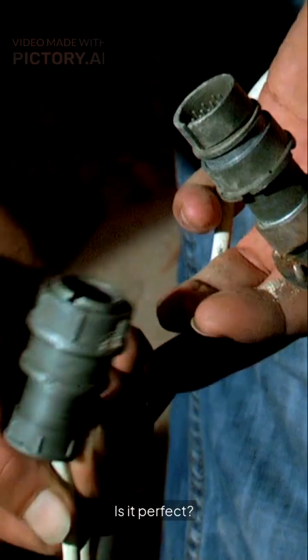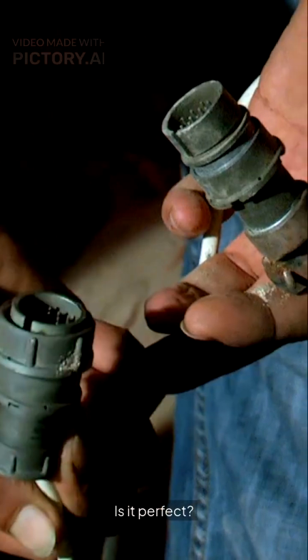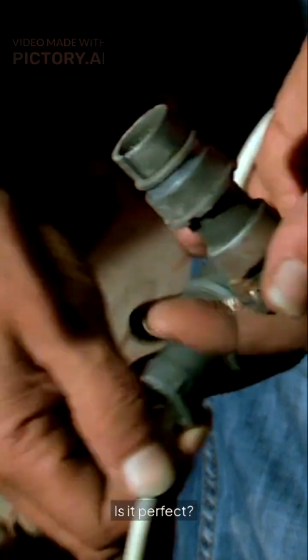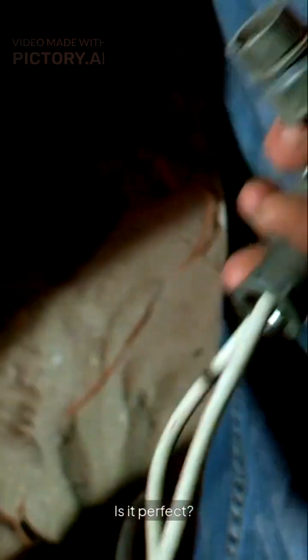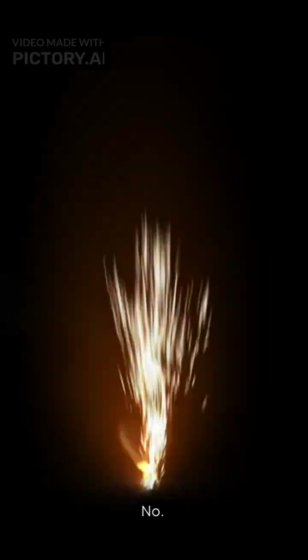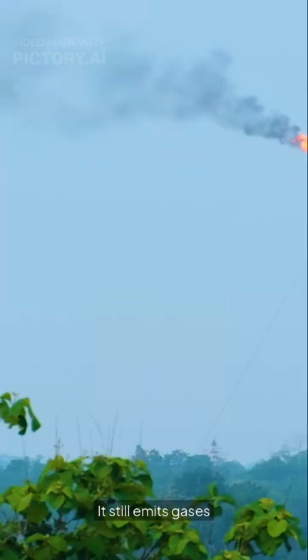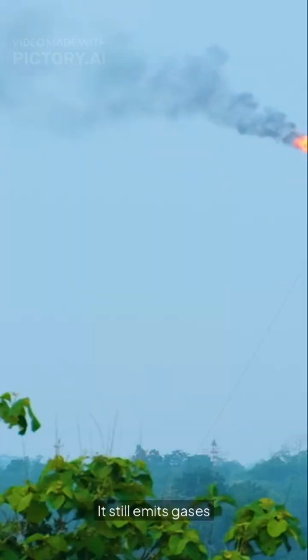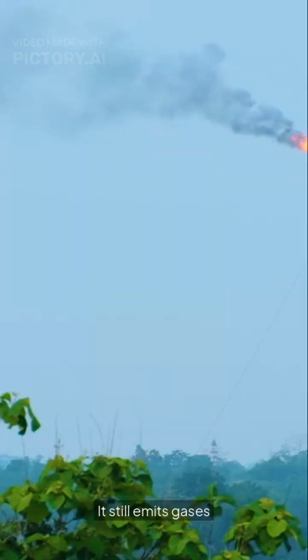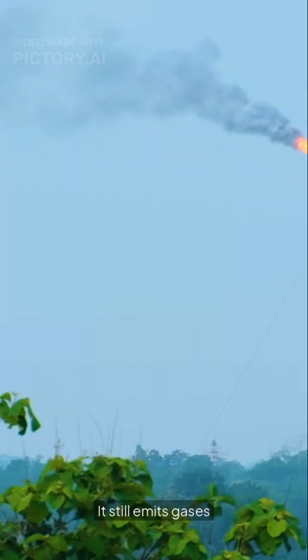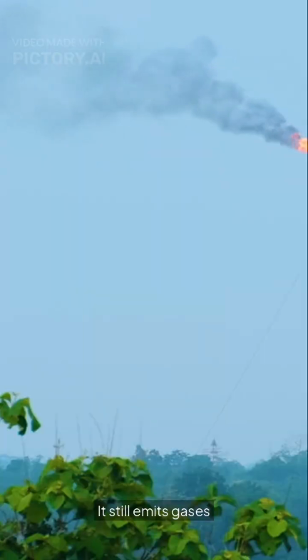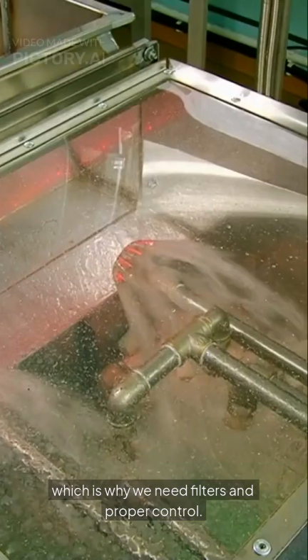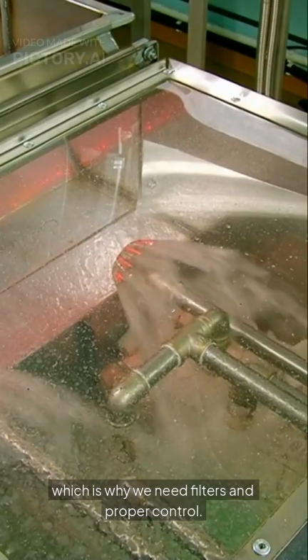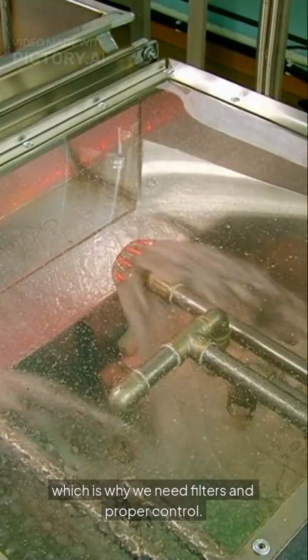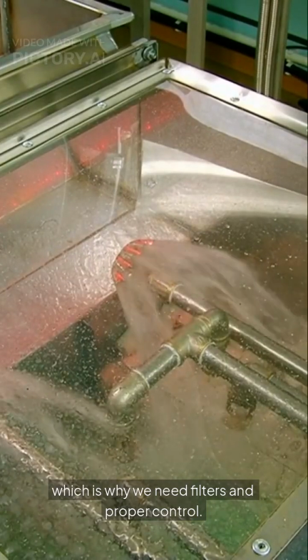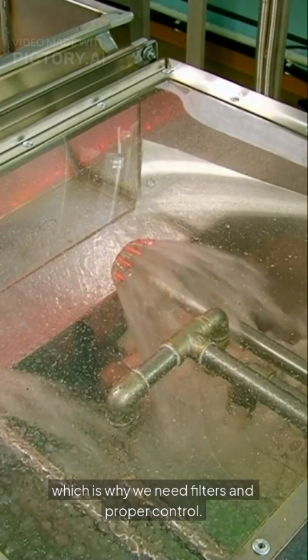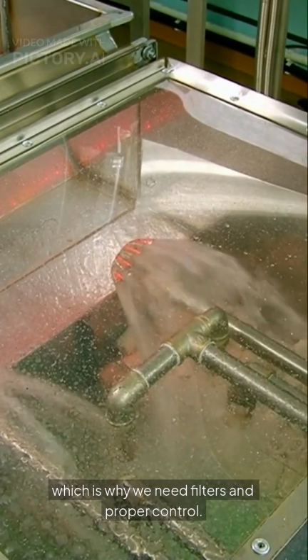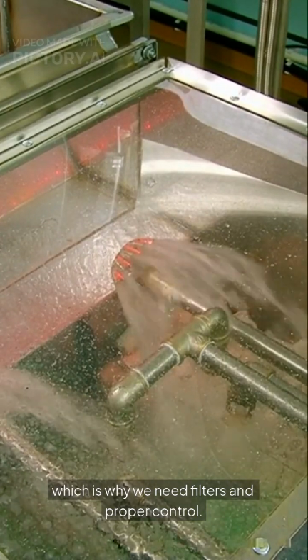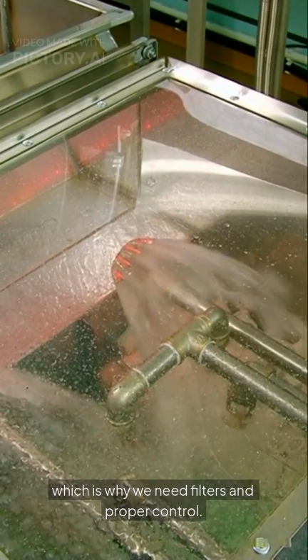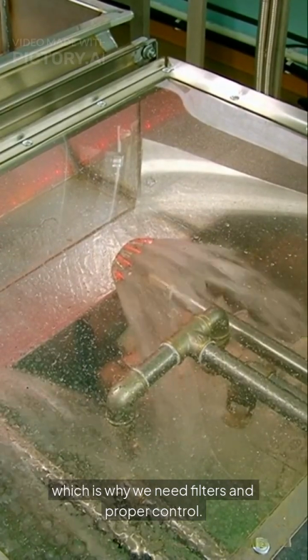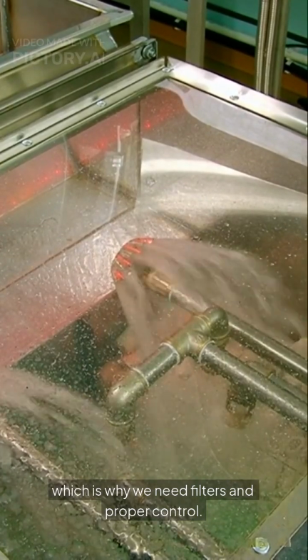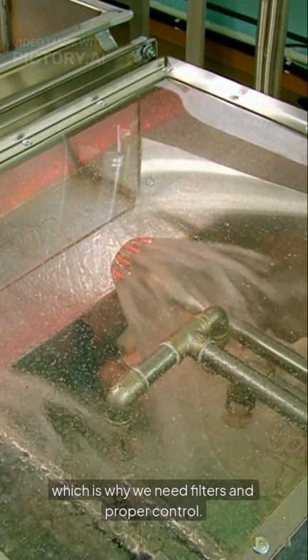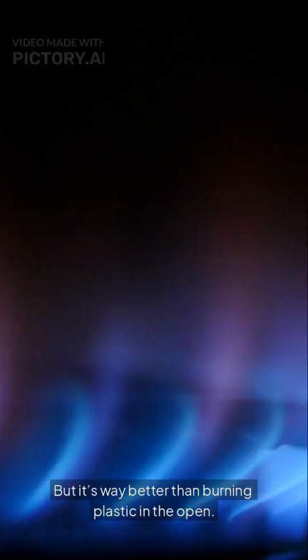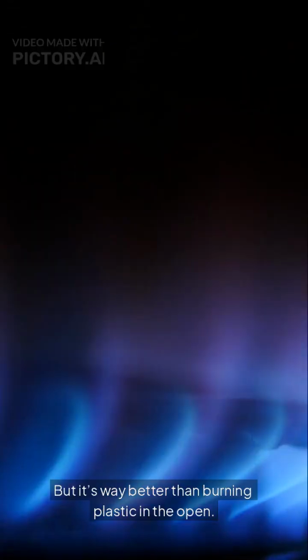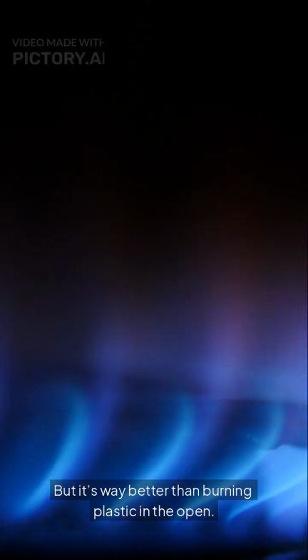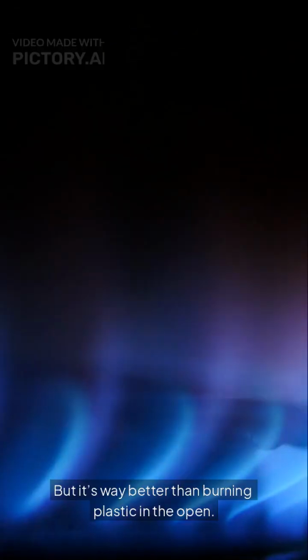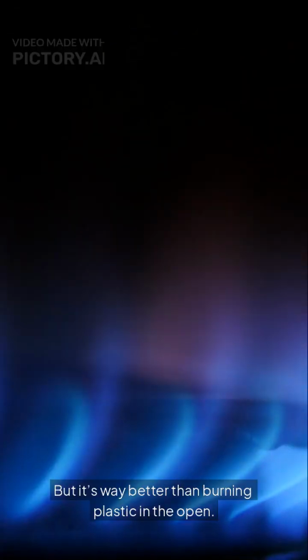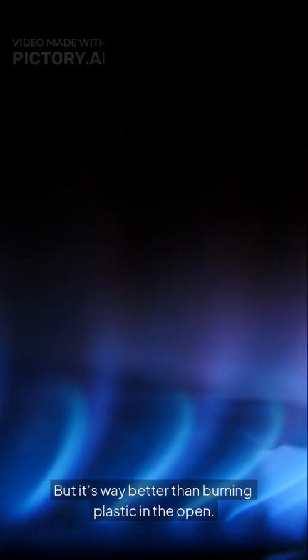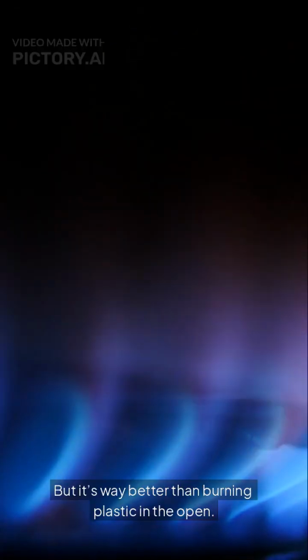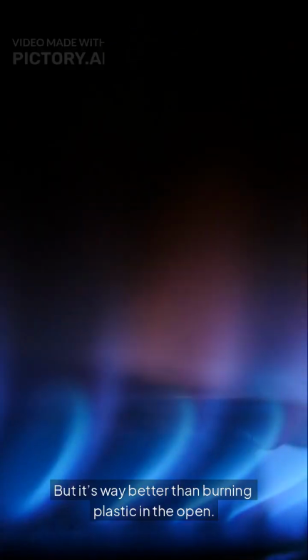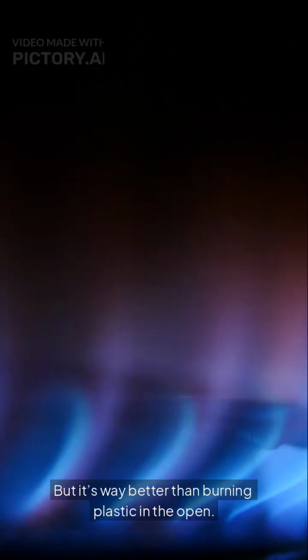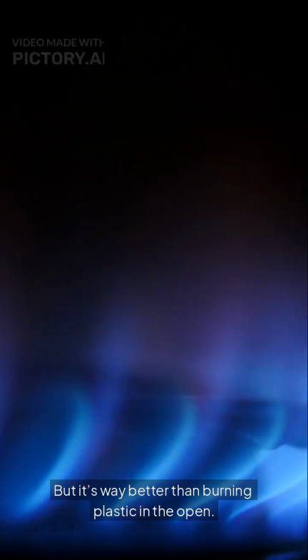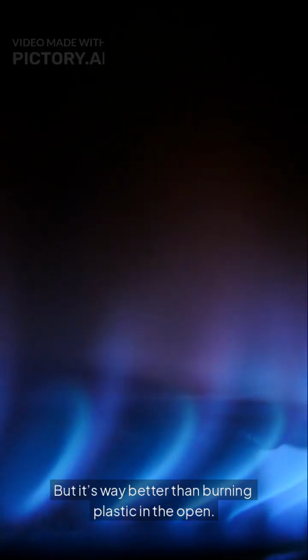Is it perfect? No — it still emits gases, which is why we need filters and proper control. But it's way better than burning plastic in the open.